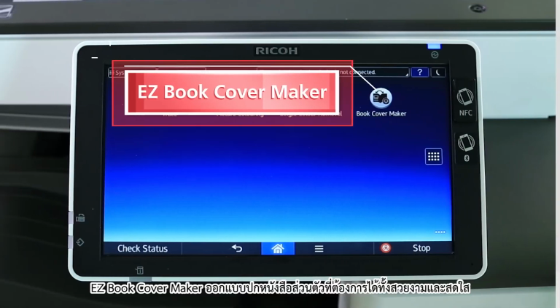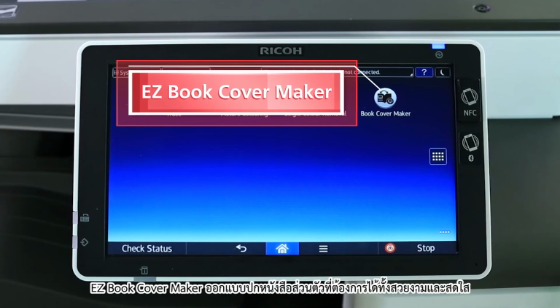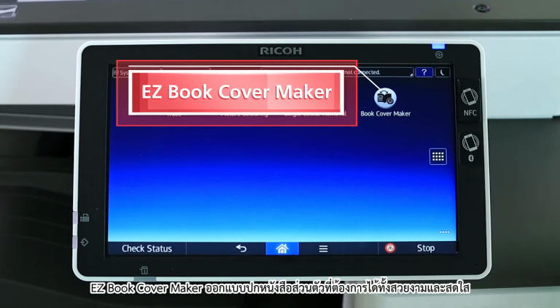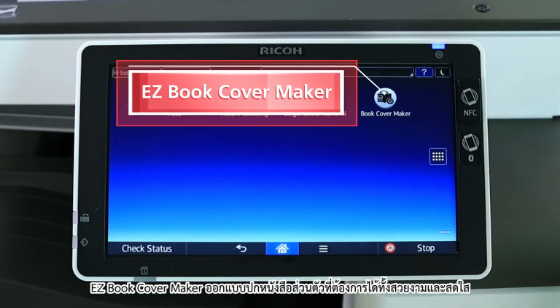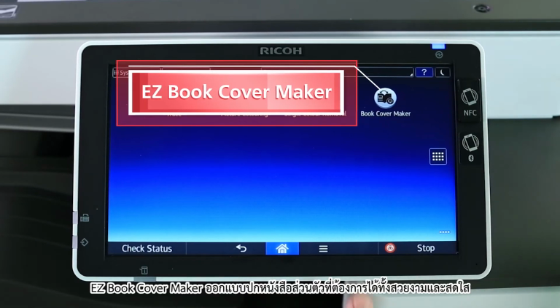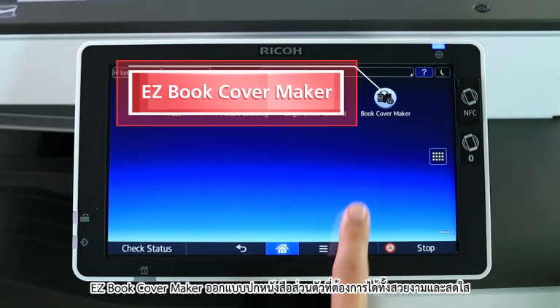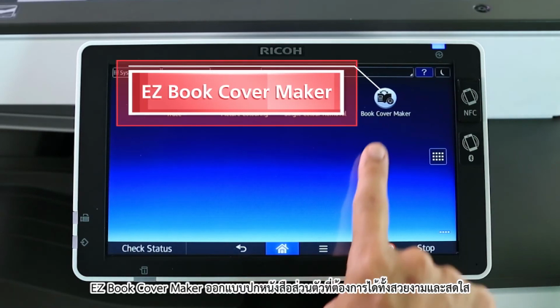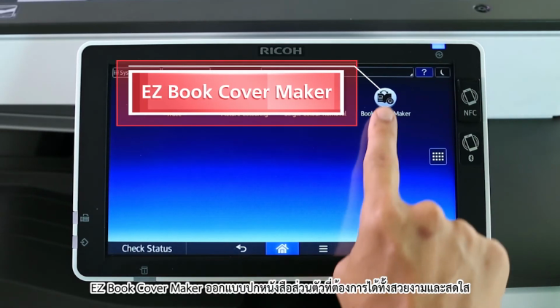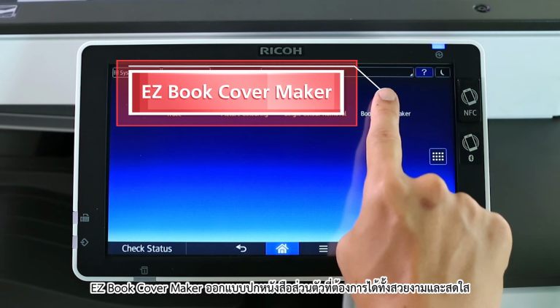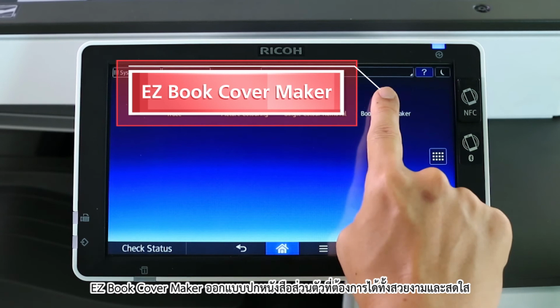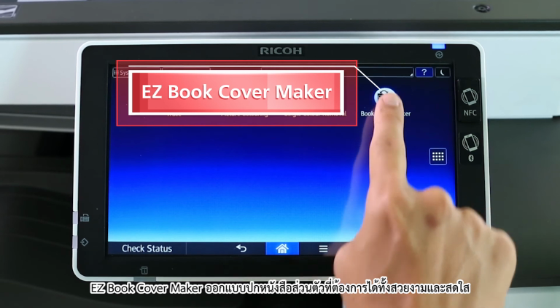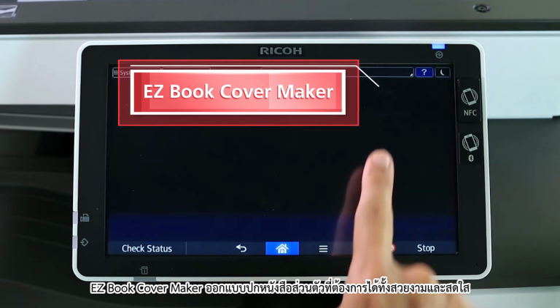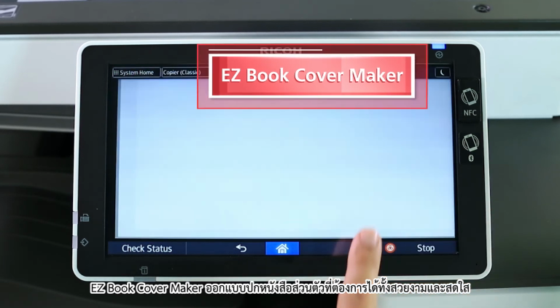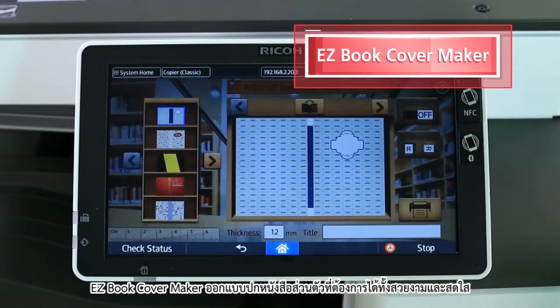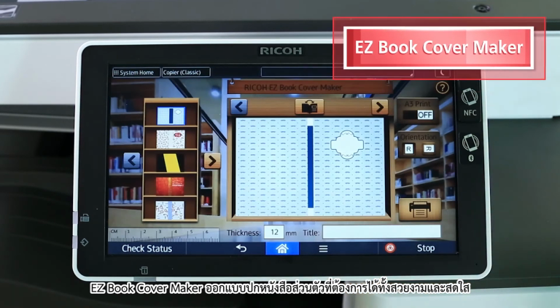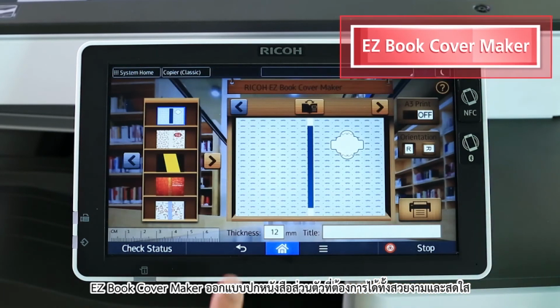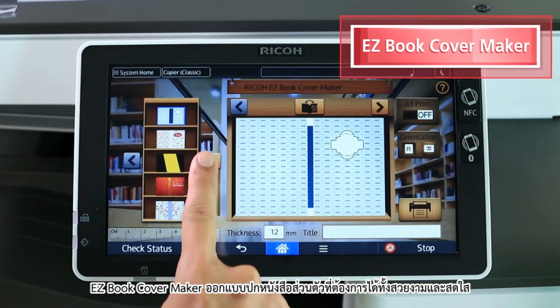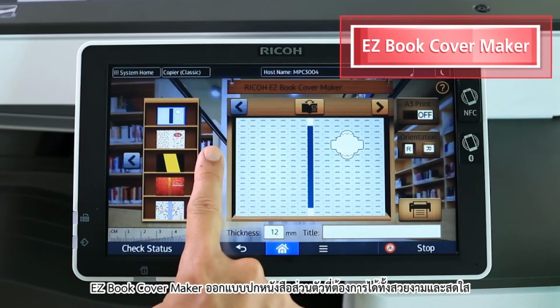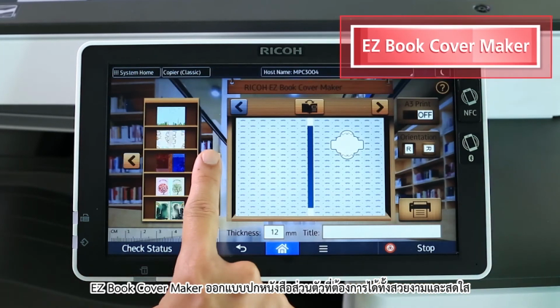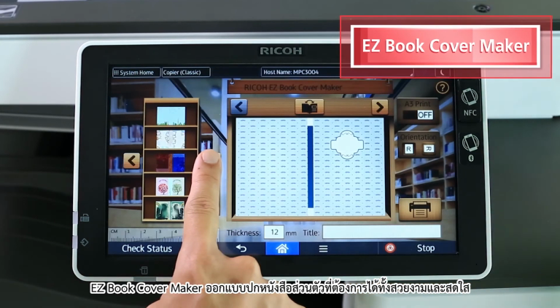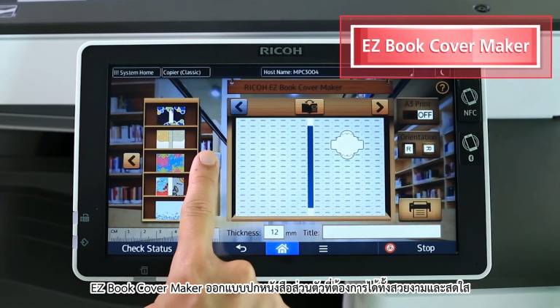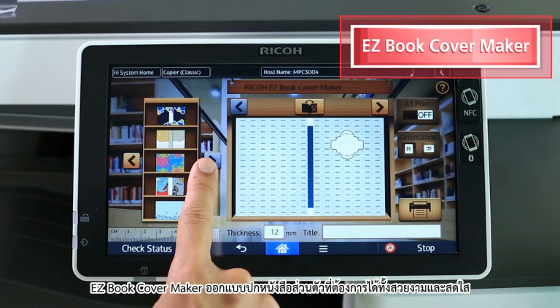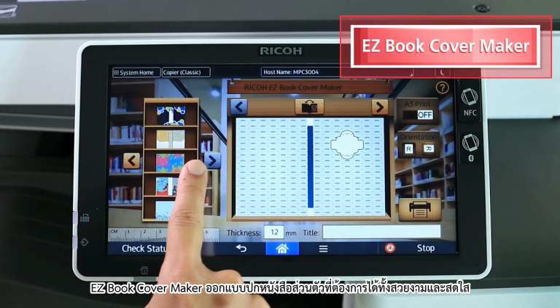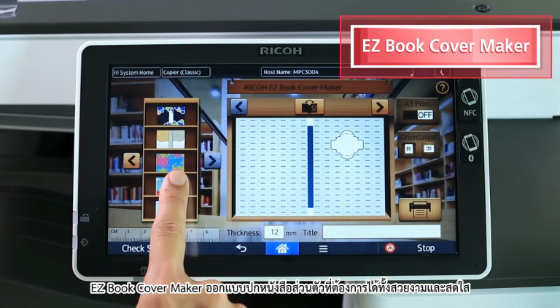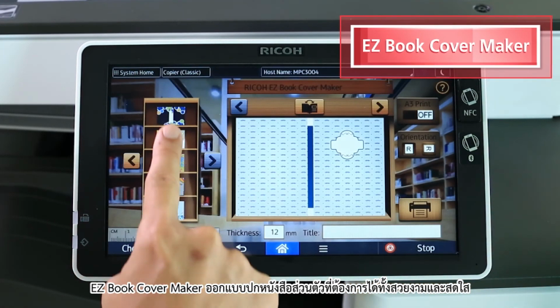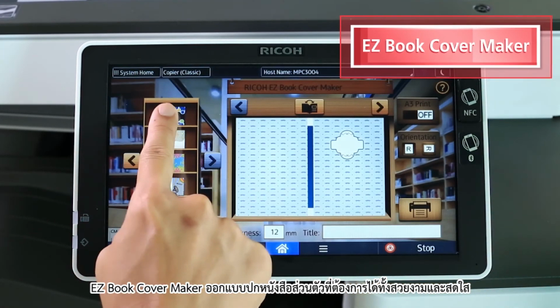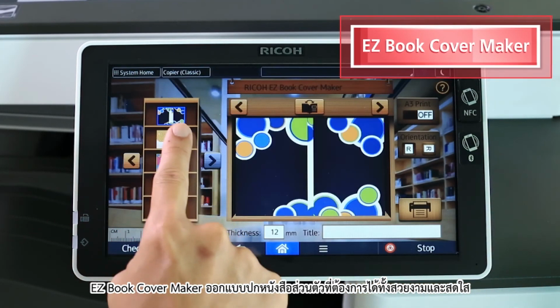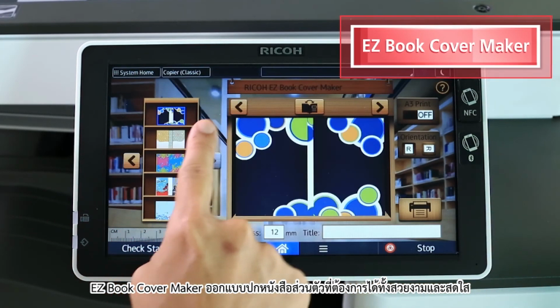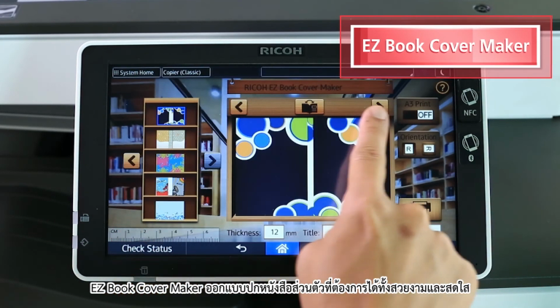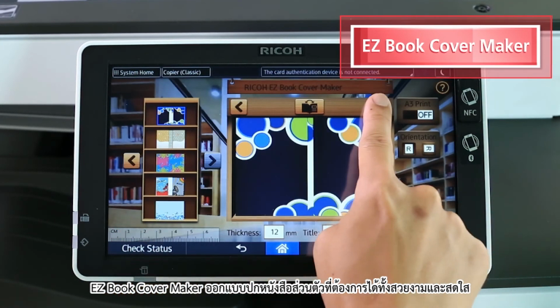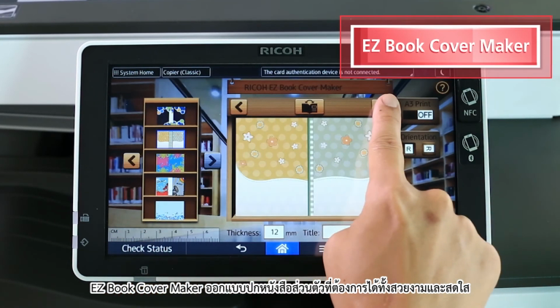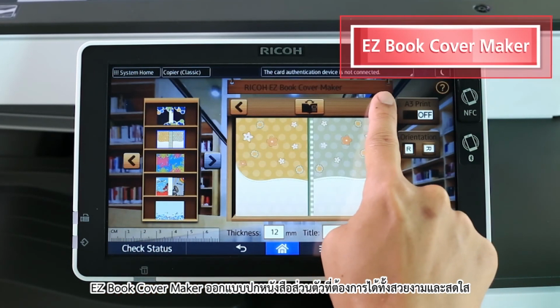Easy Book Cover Maker — customize your book cover the way you want. Nice and crisp.